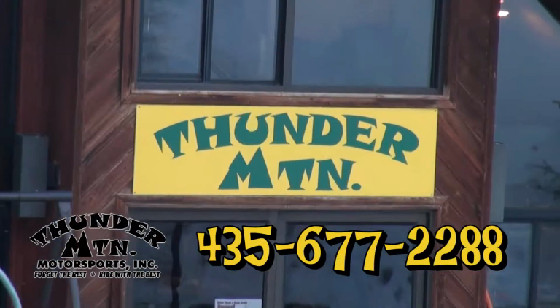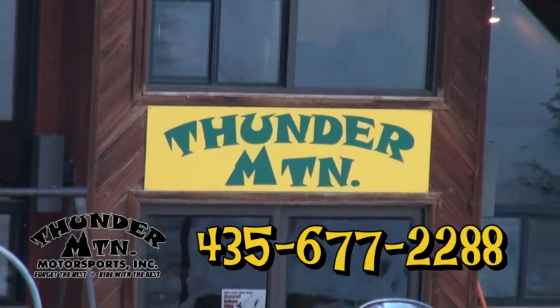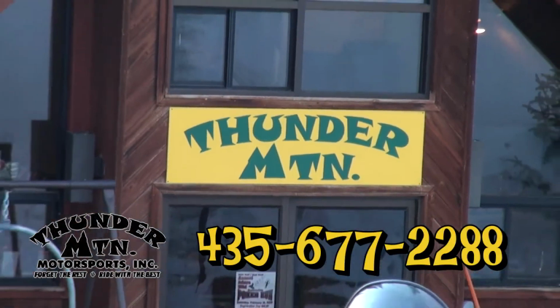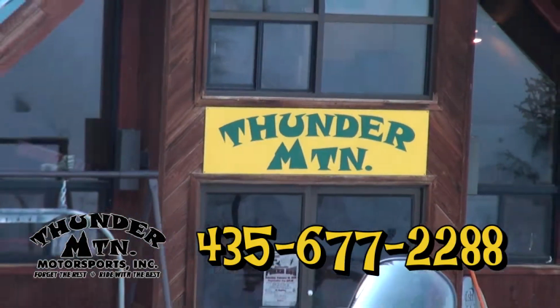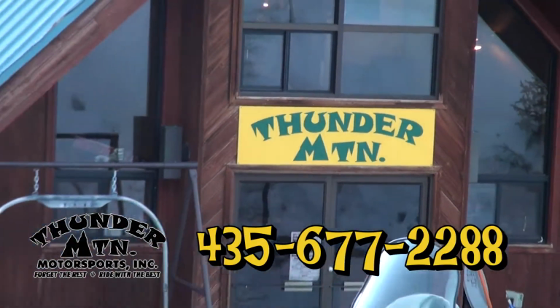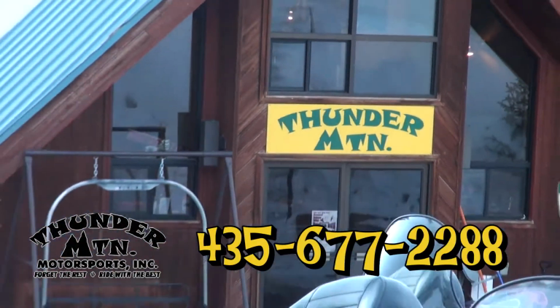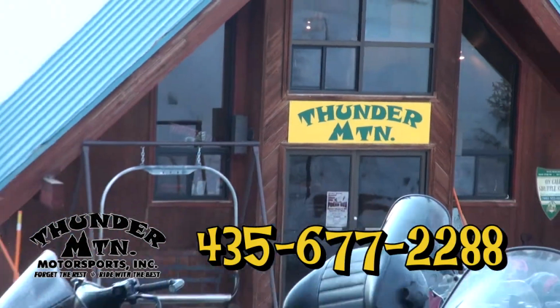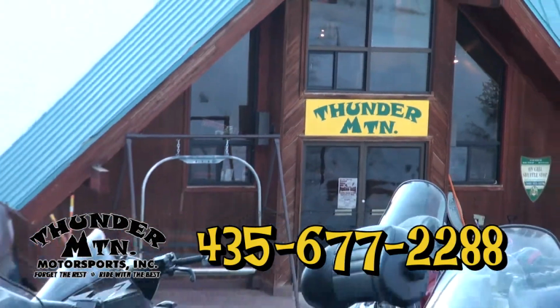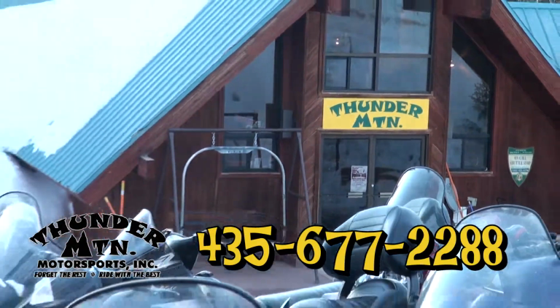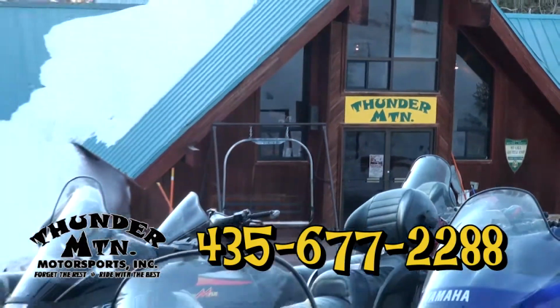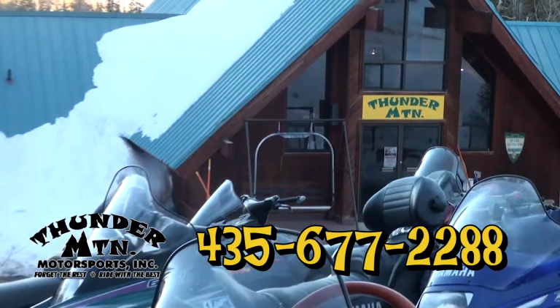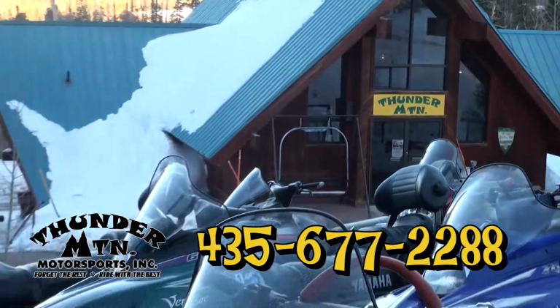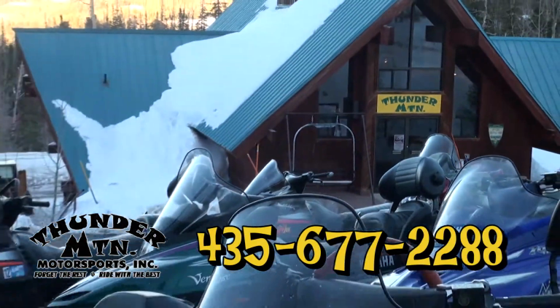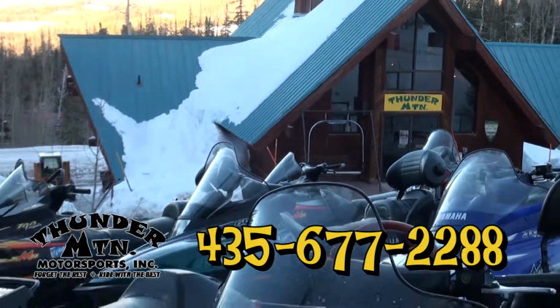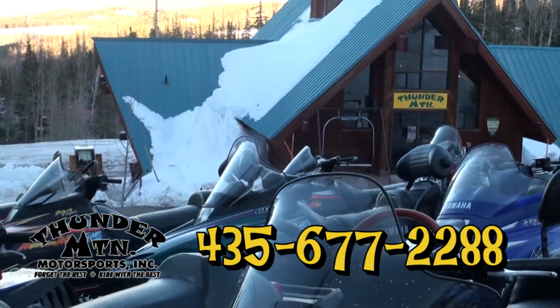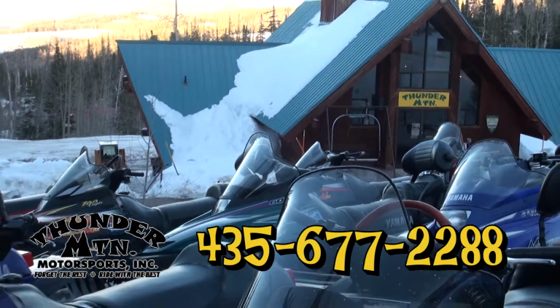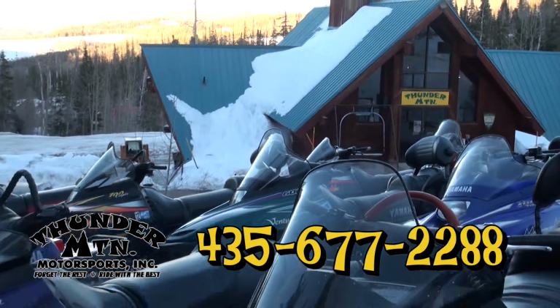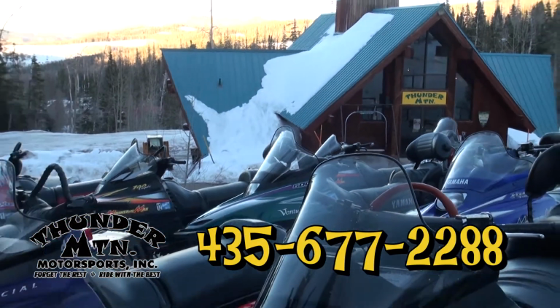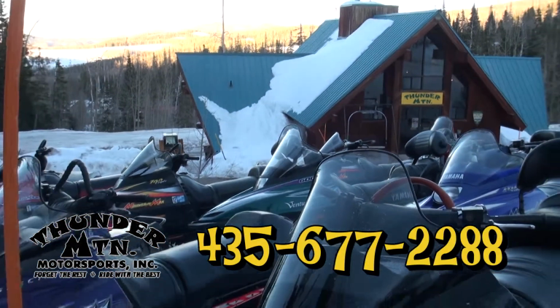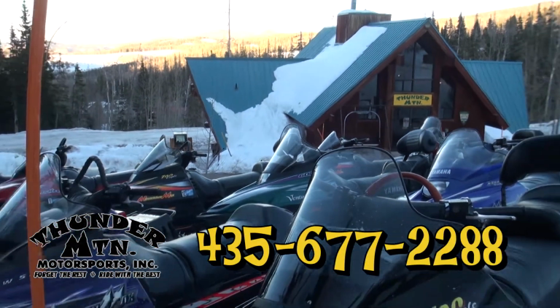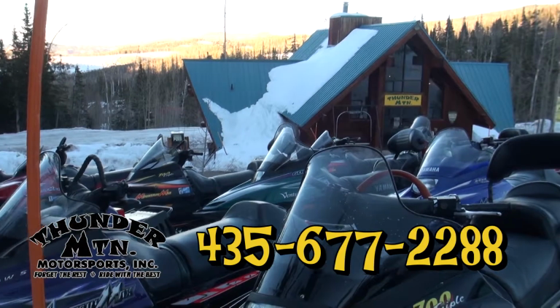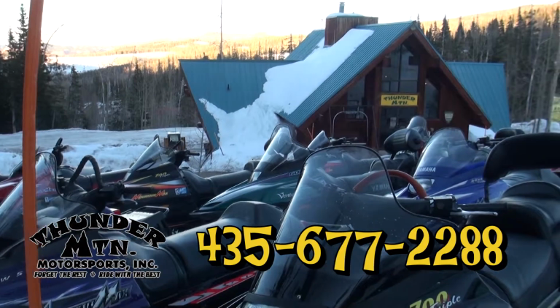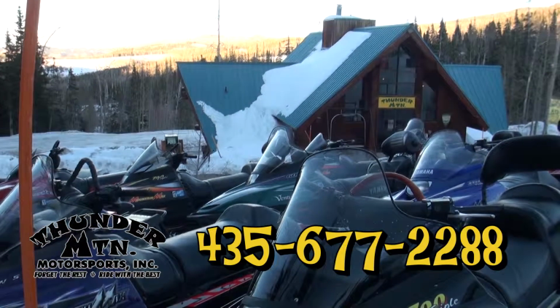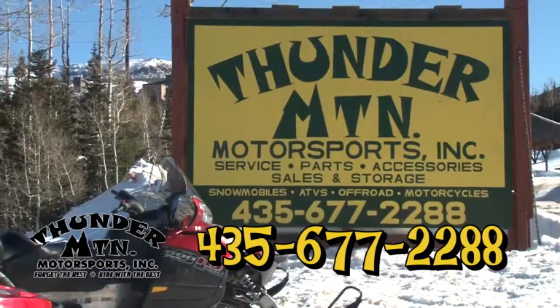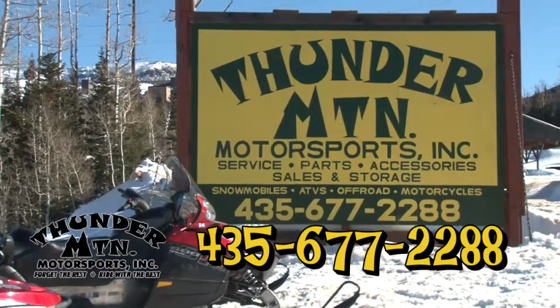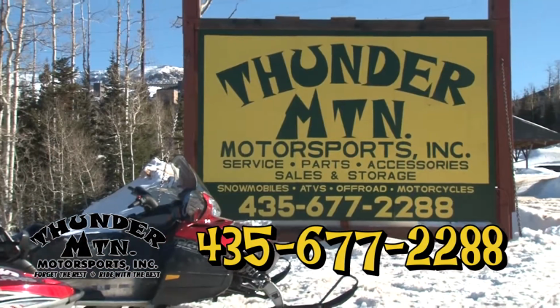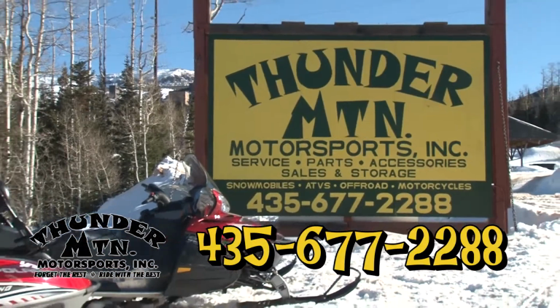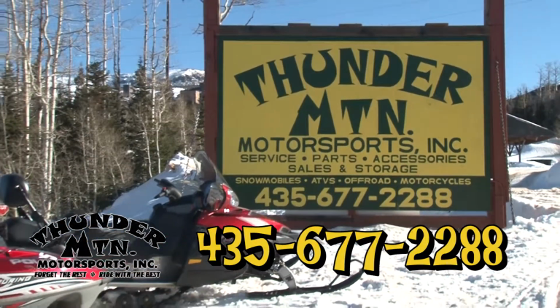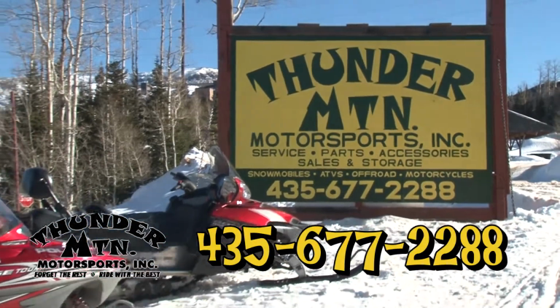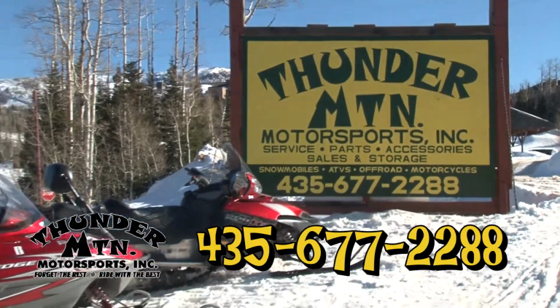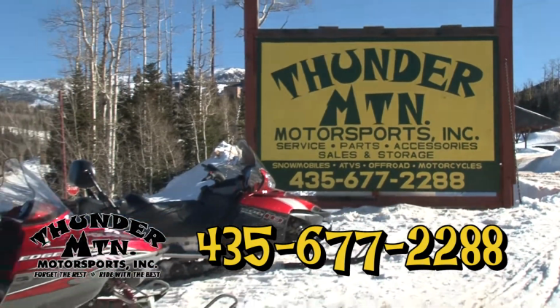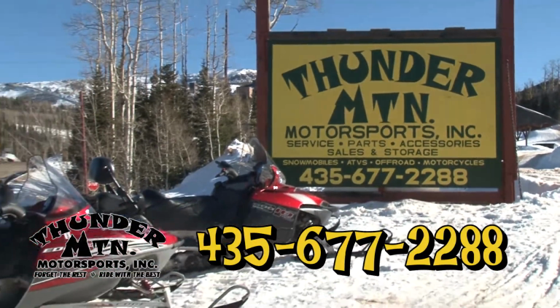Call 435-677-2288 for reservations. Thunder Mountain Motorsports — a Brian Head original.